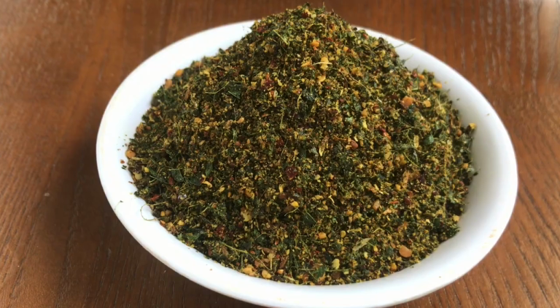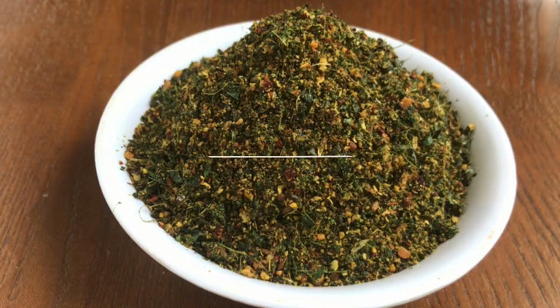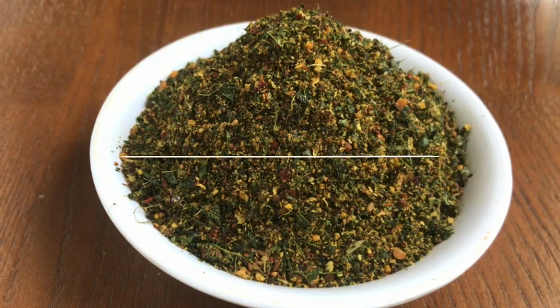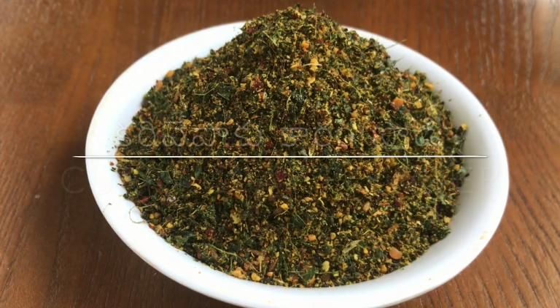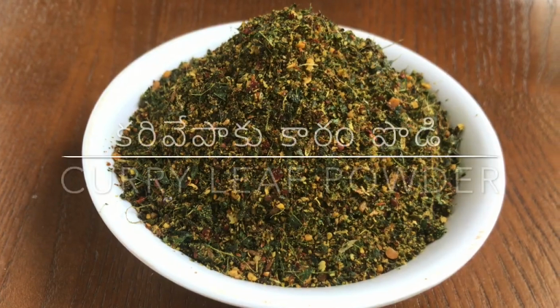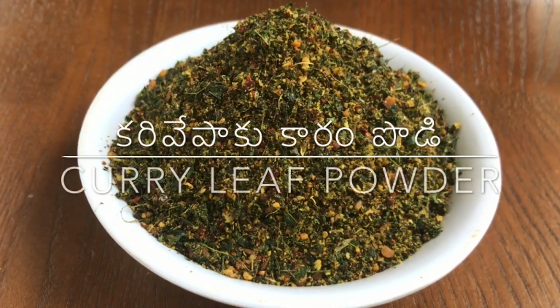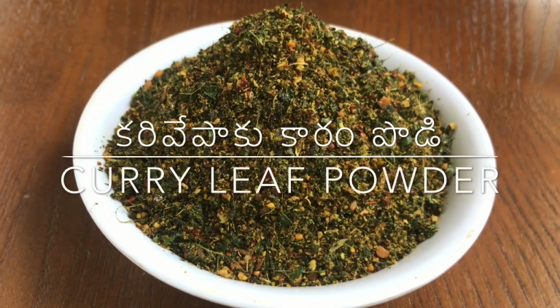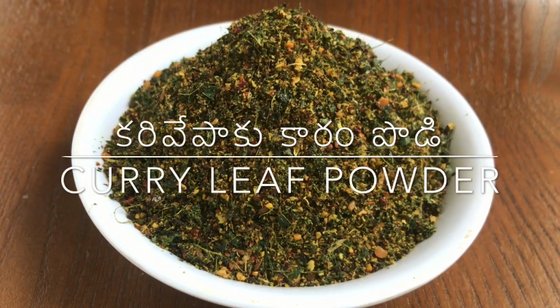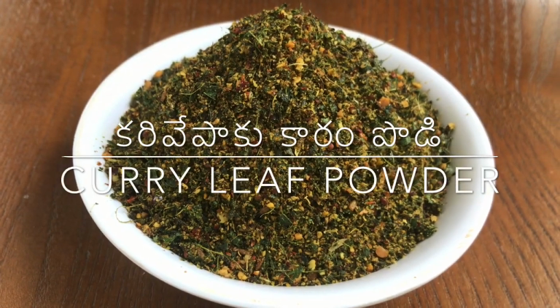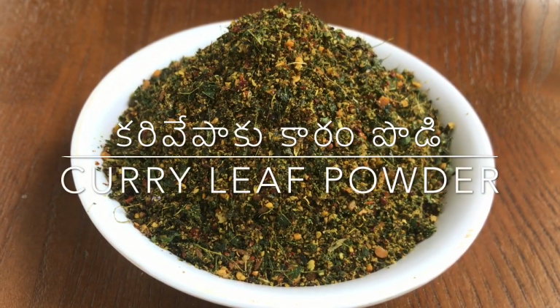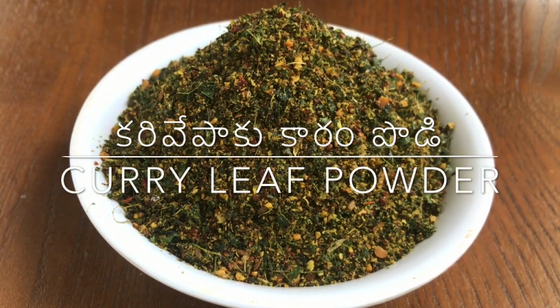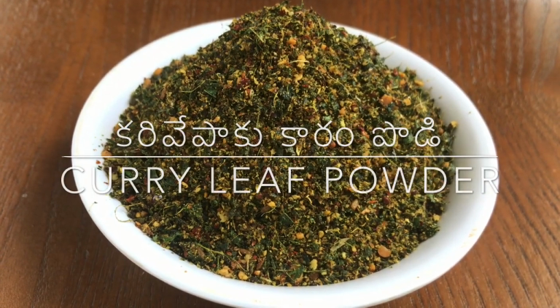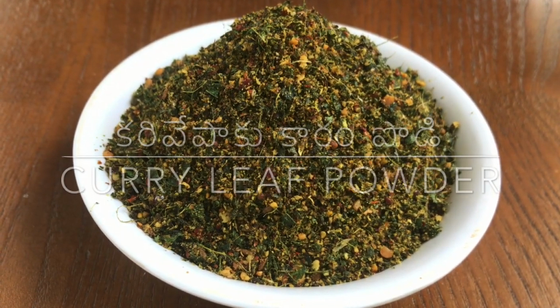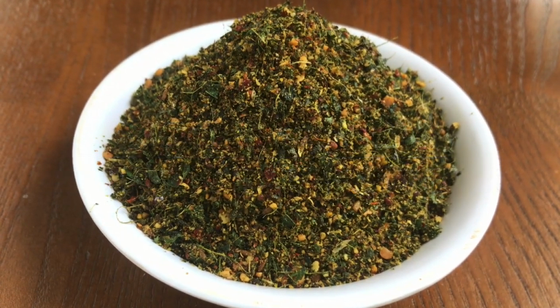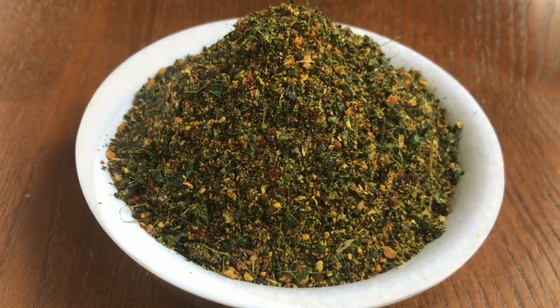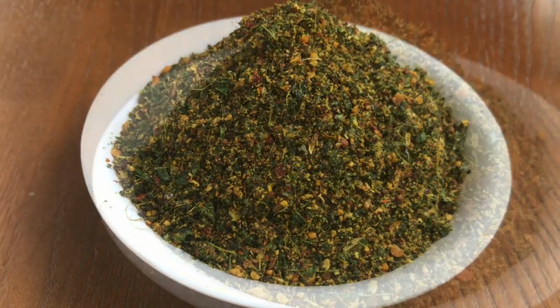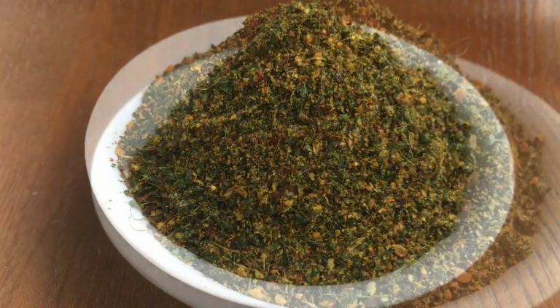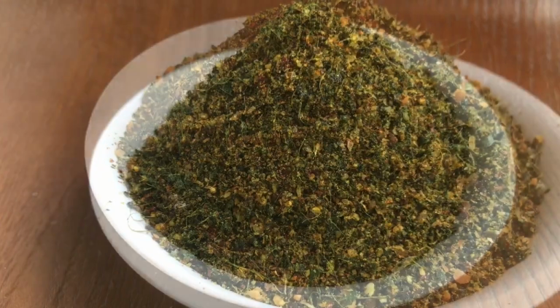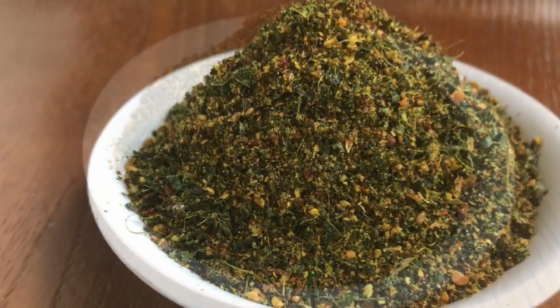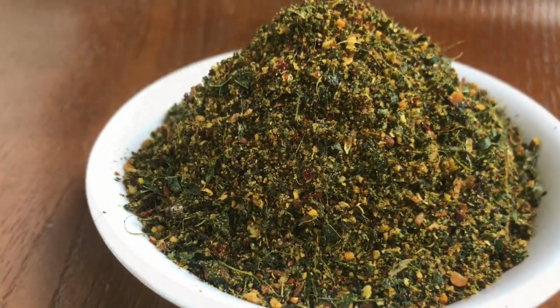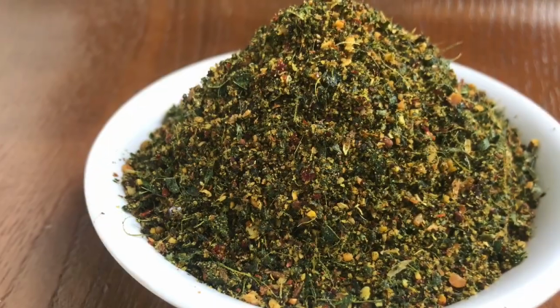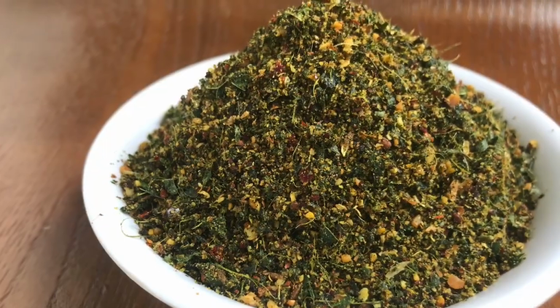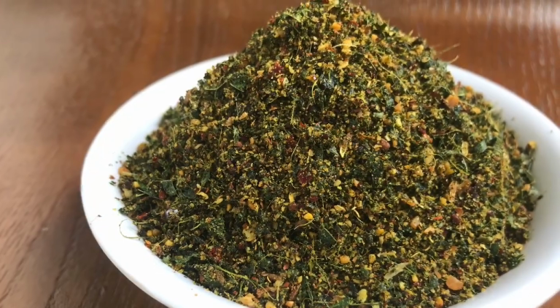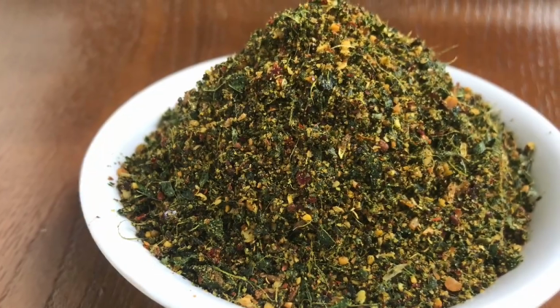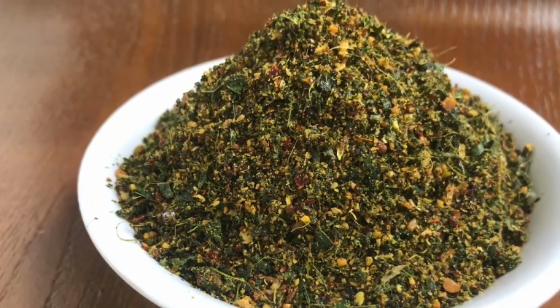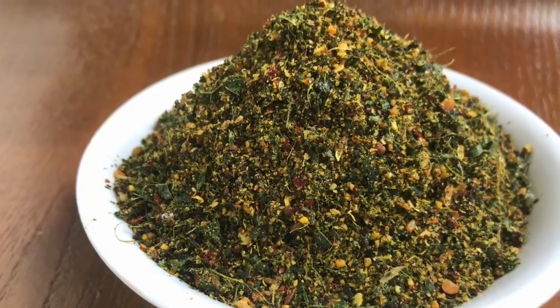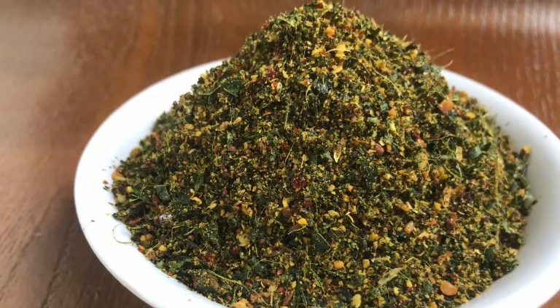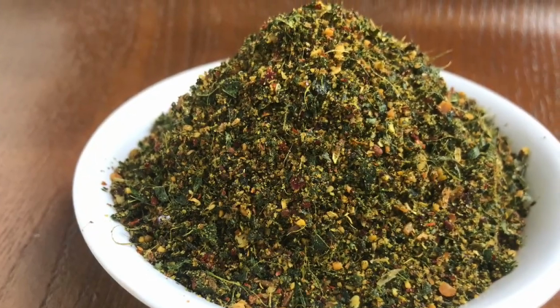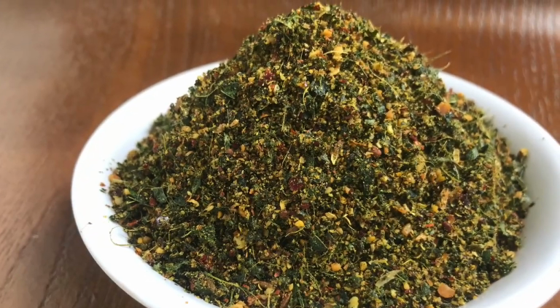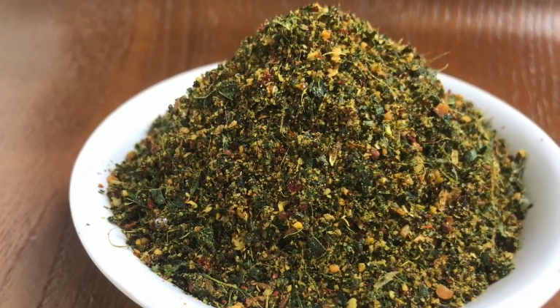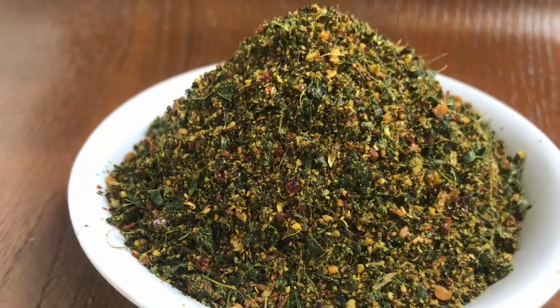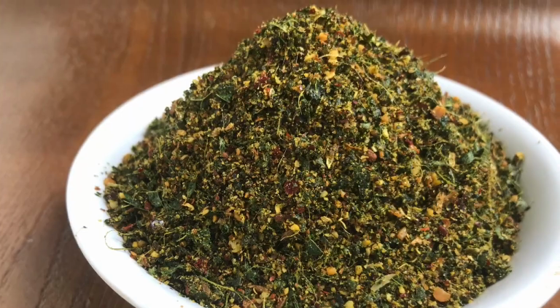Hi friends, welcome to Silija Cooking. Today we are going to make a meal like this.